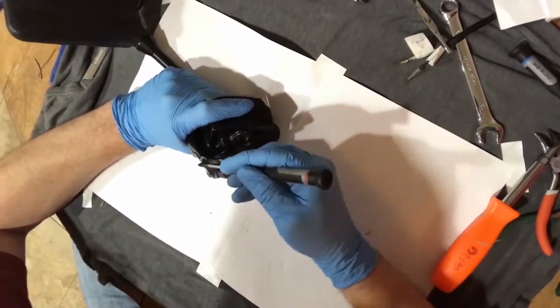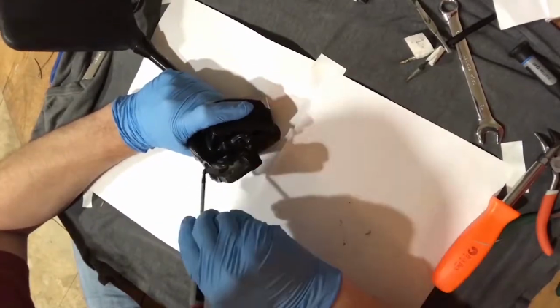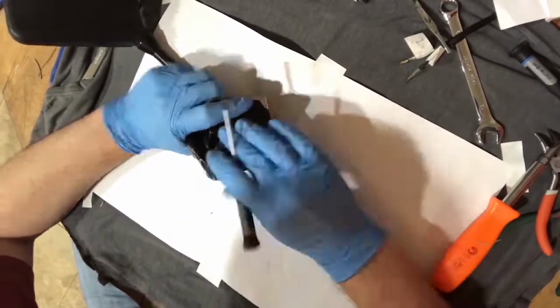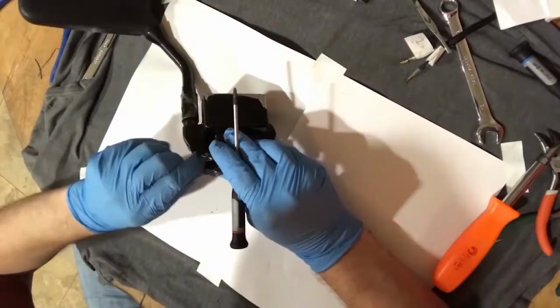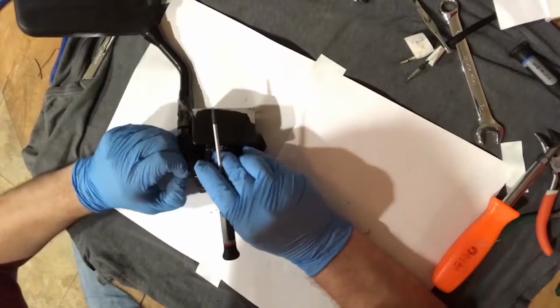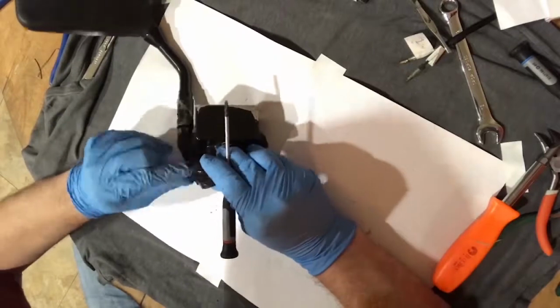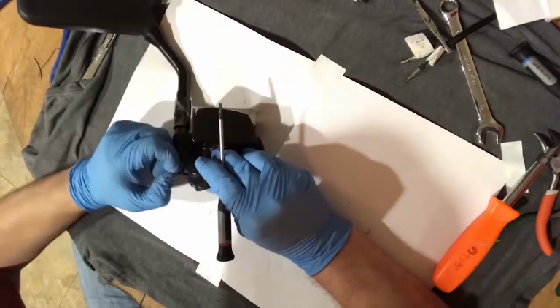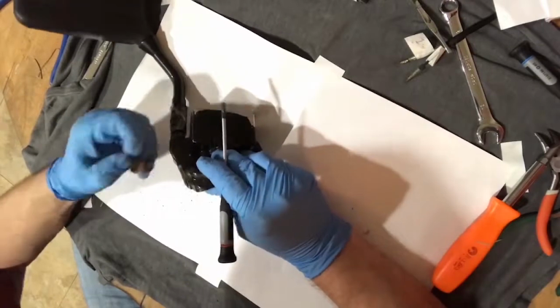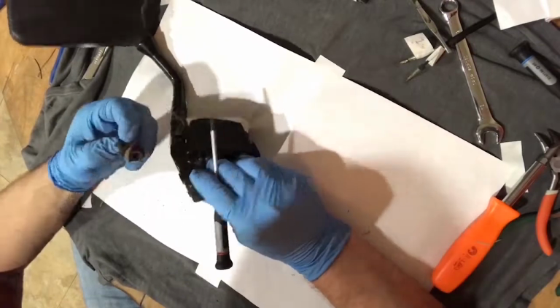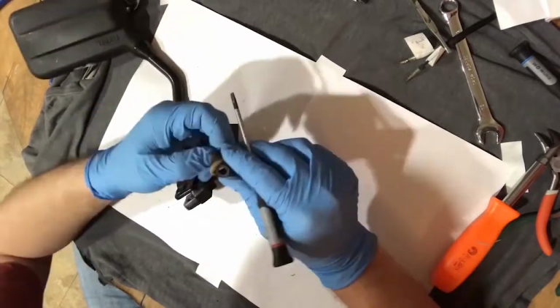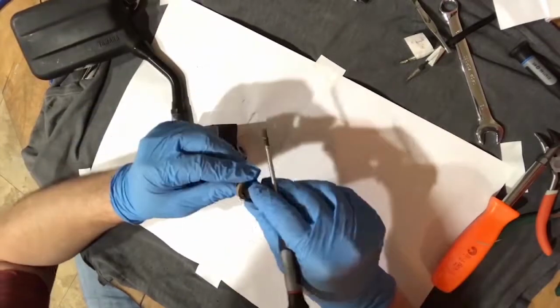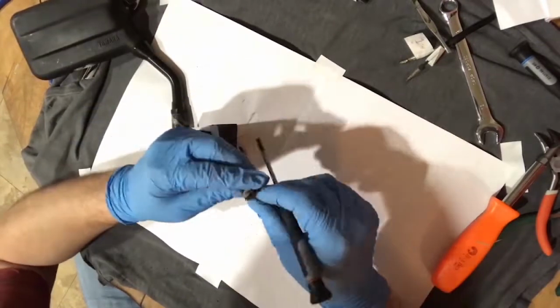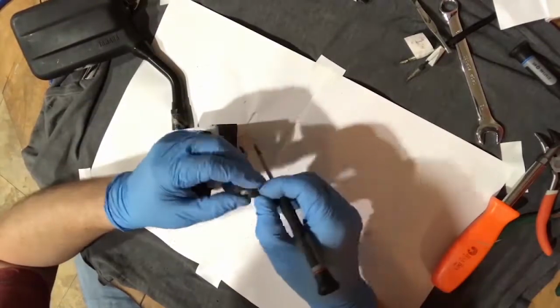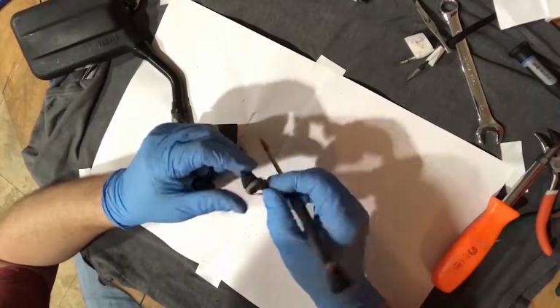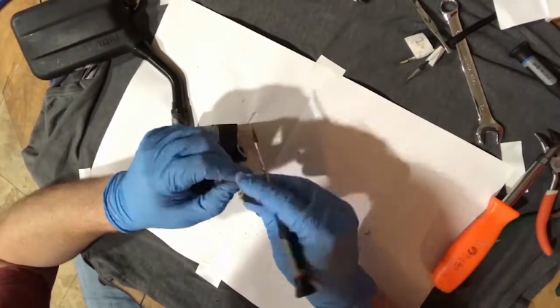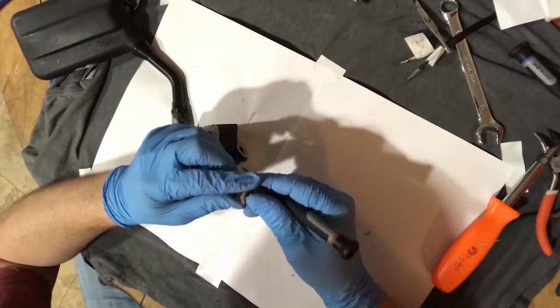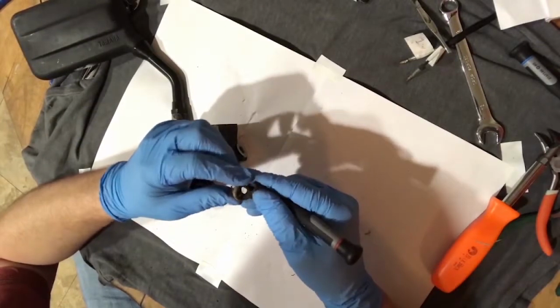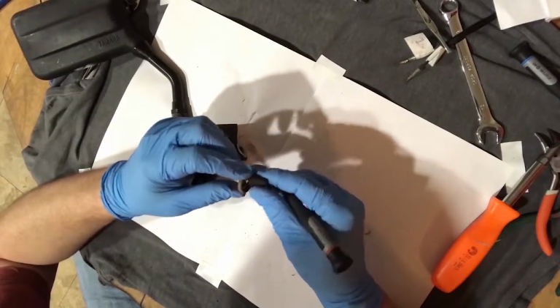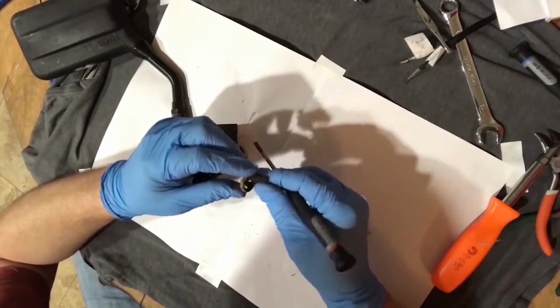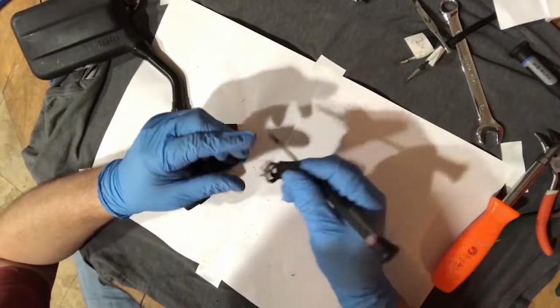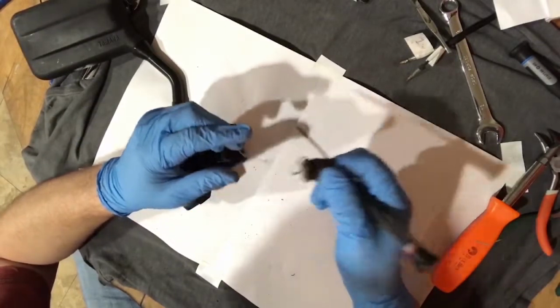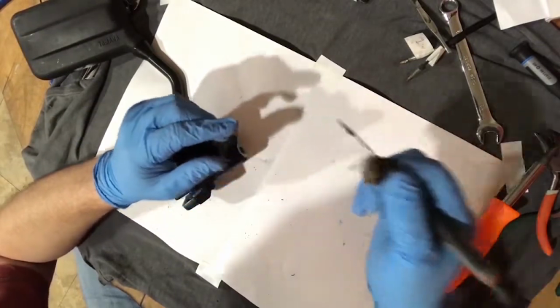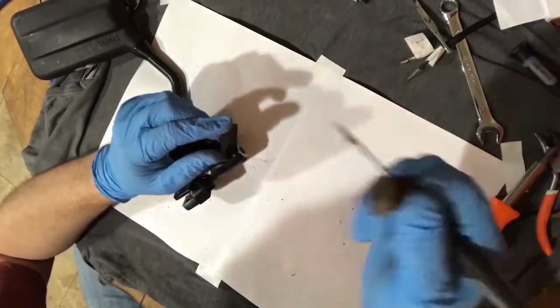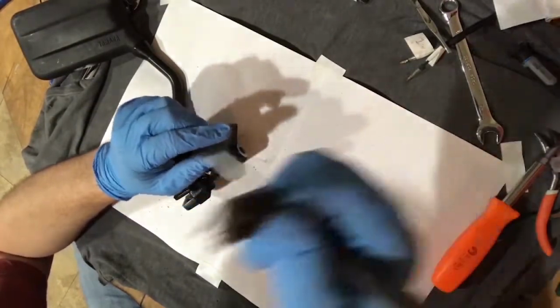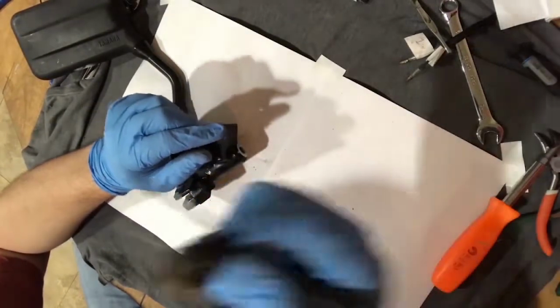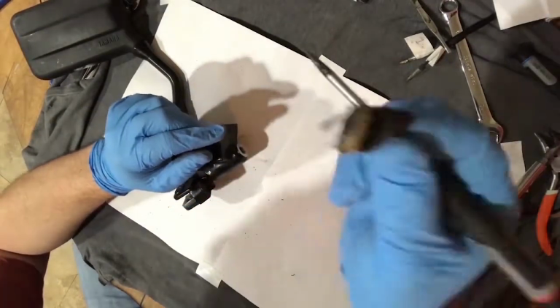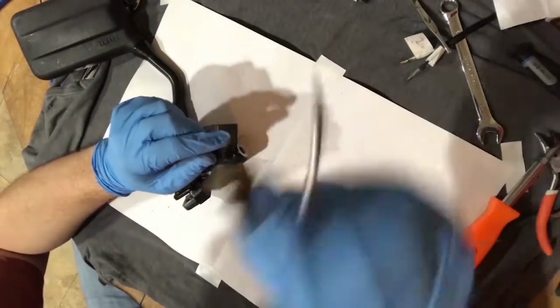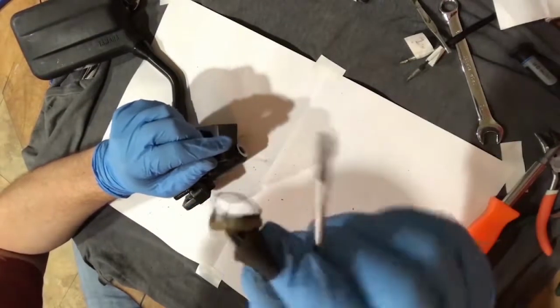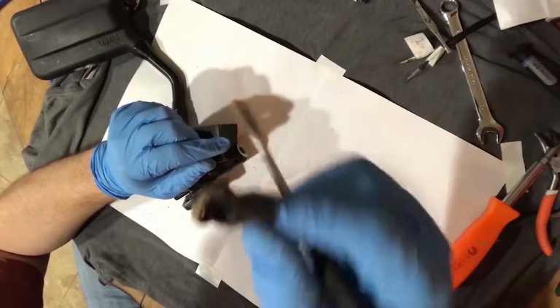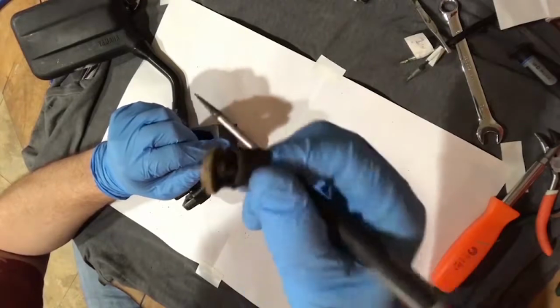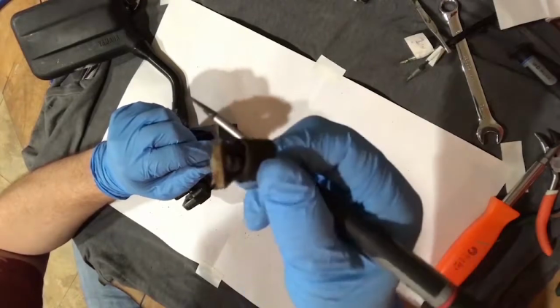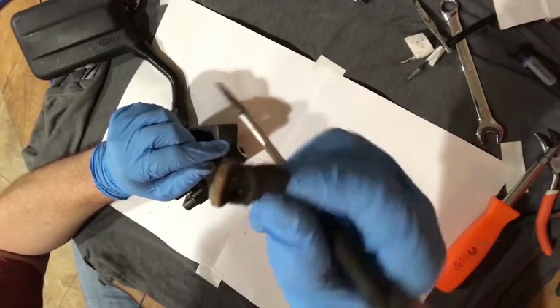Start pulling it all apart. That's what's left of the old internals.